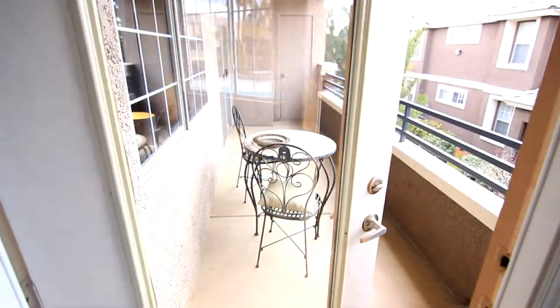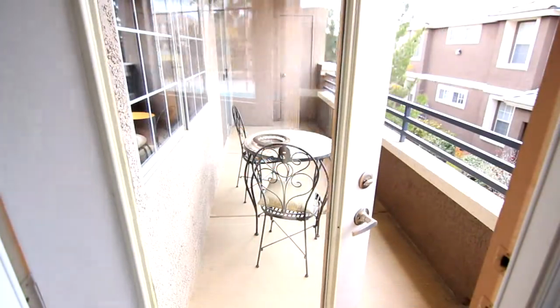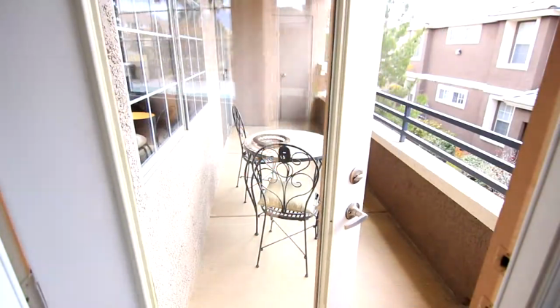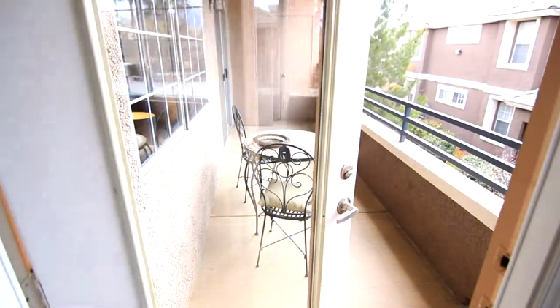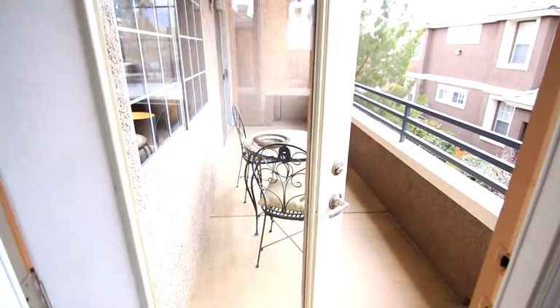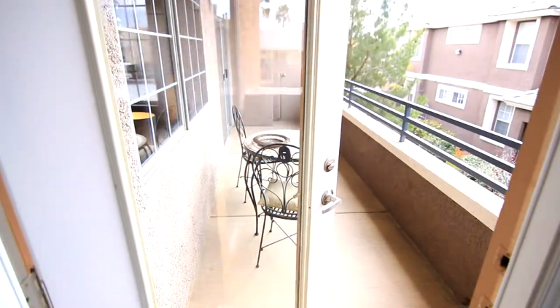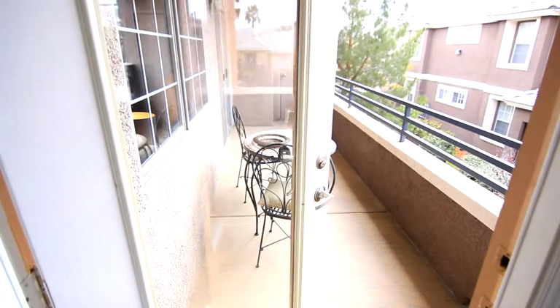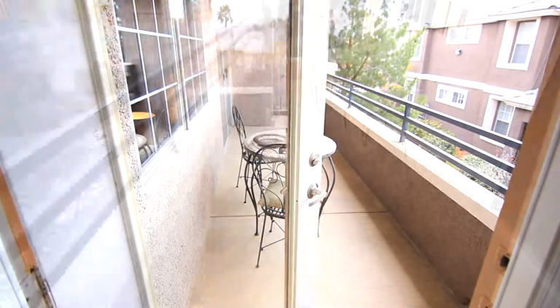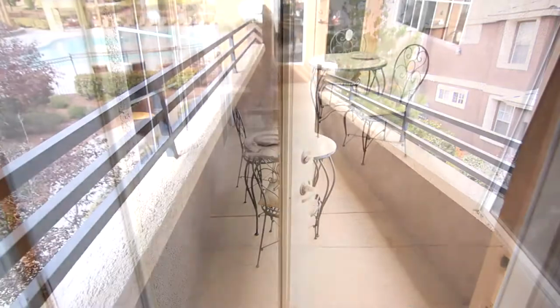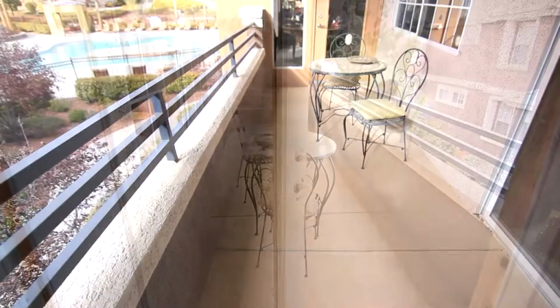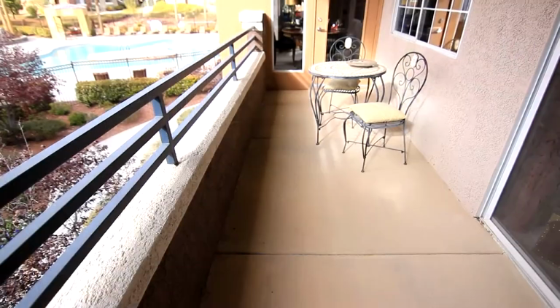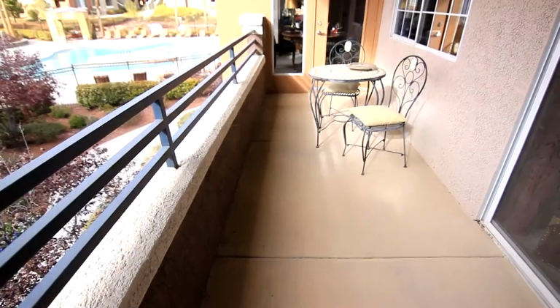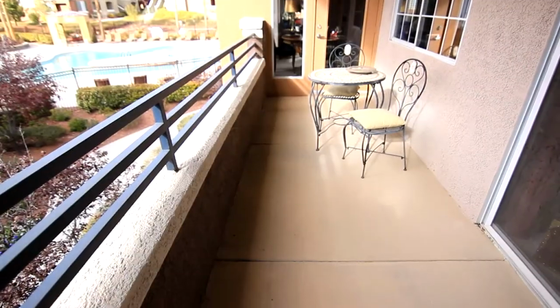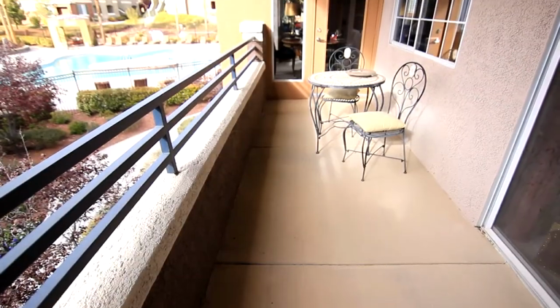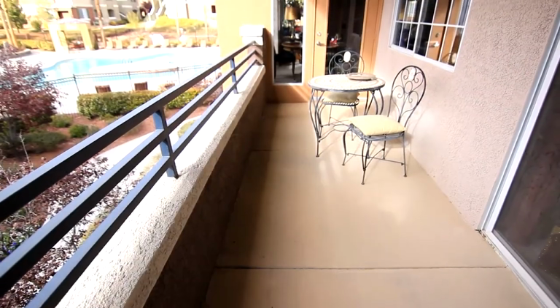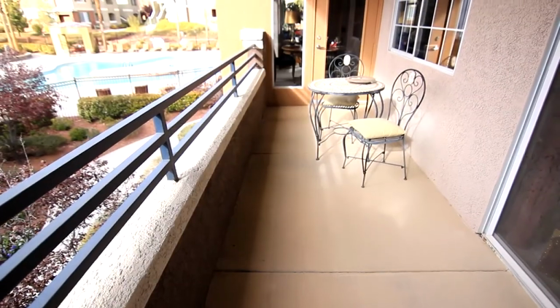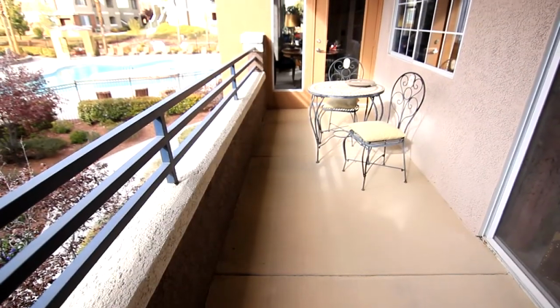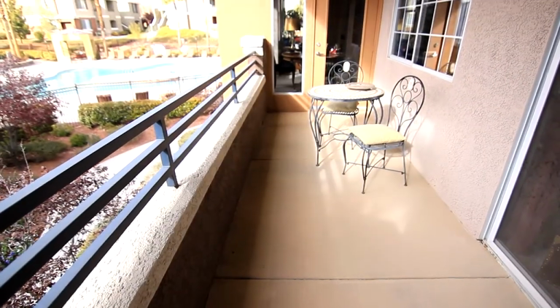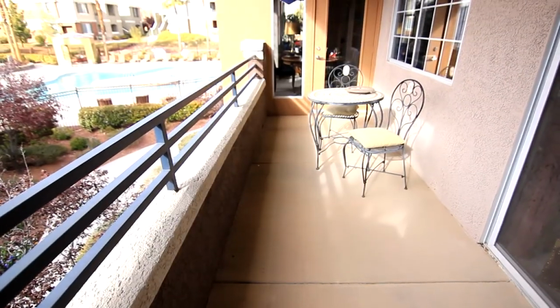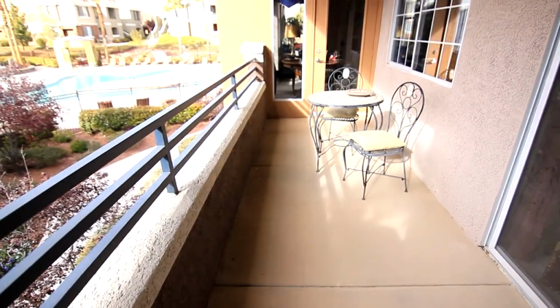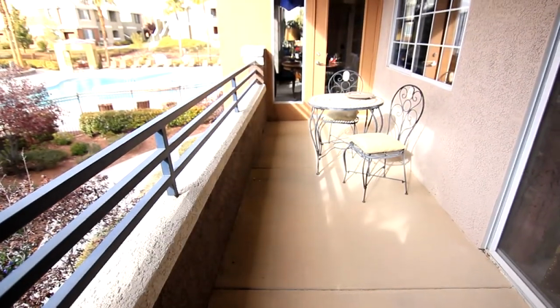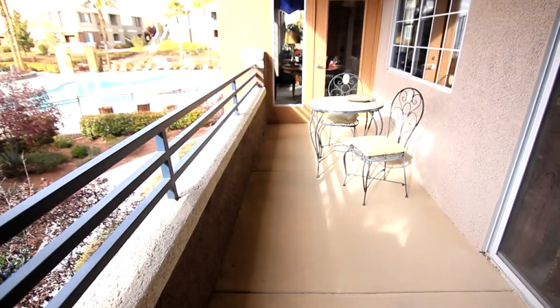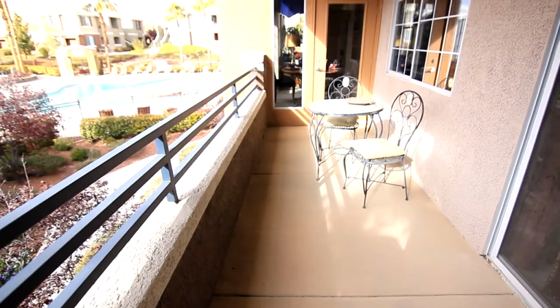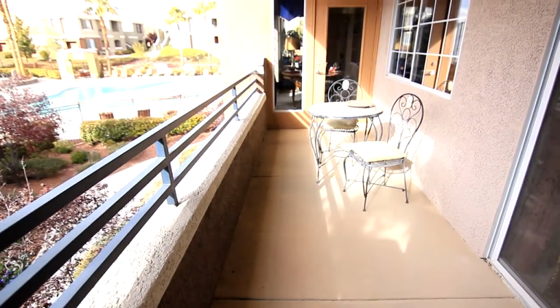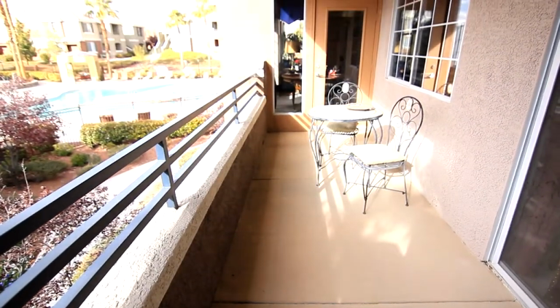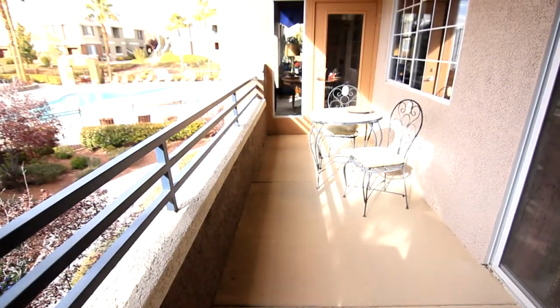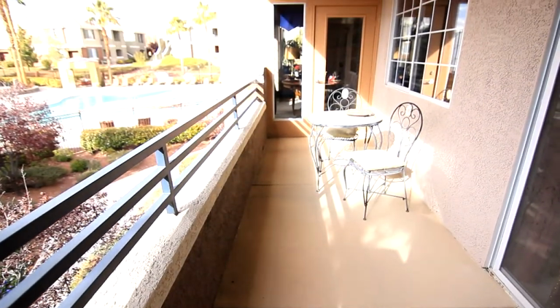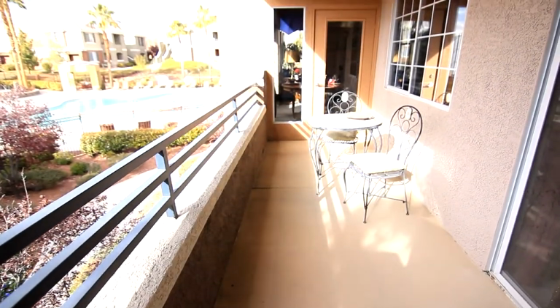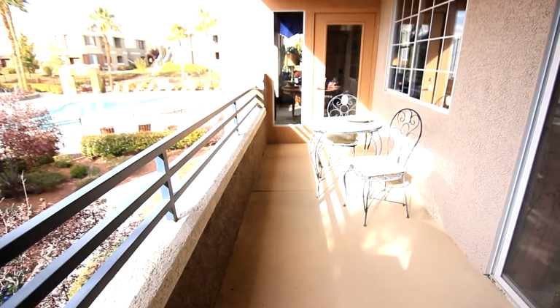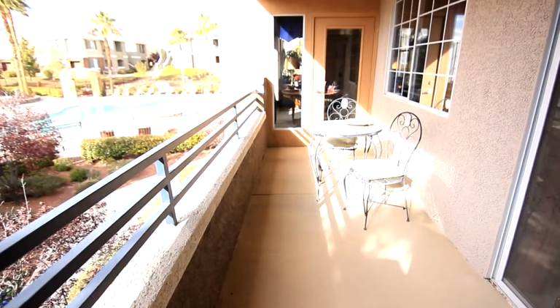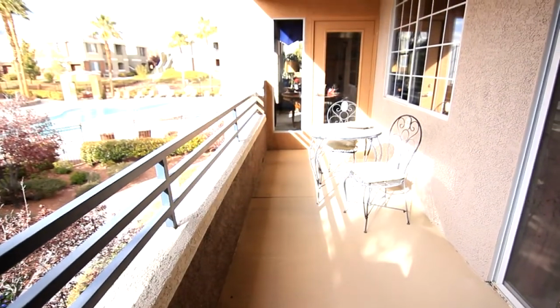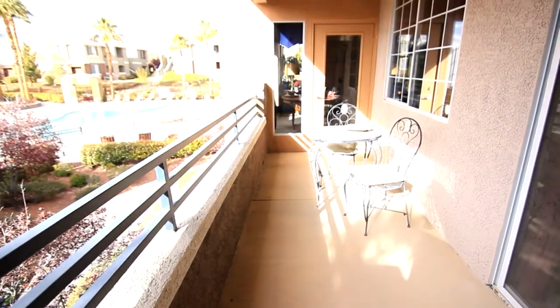Just a step away, you can enjoy the fresh air under your private, covered balcony.